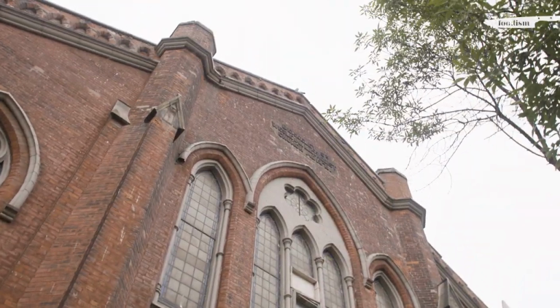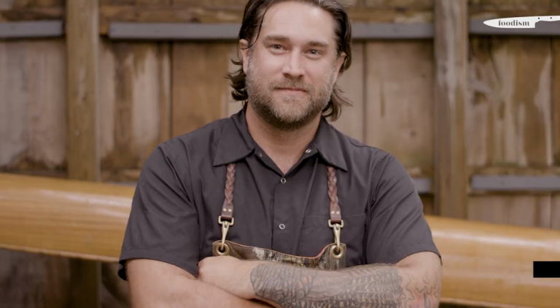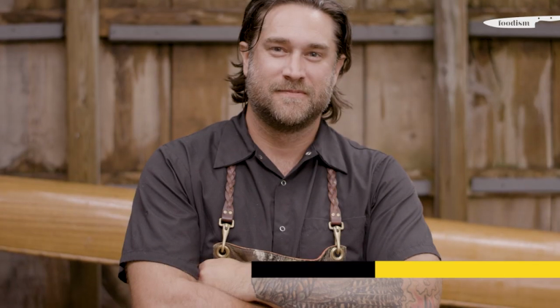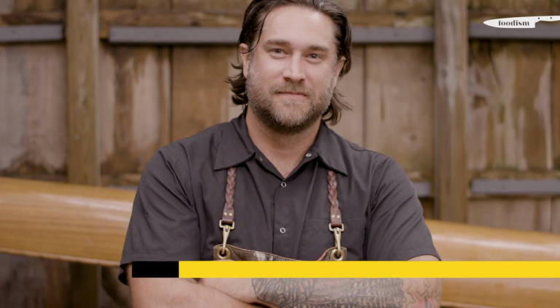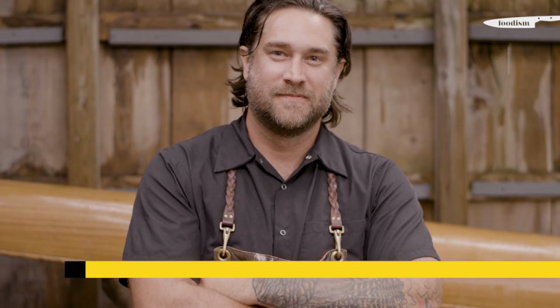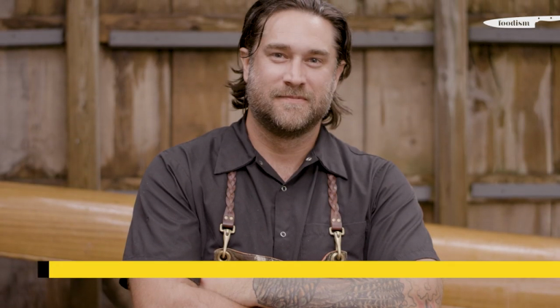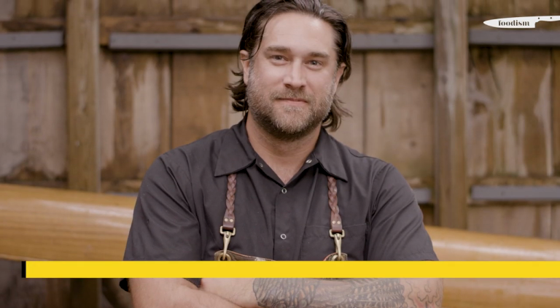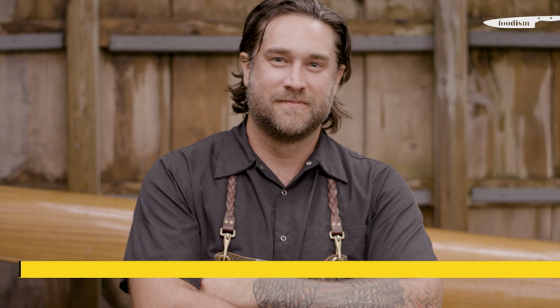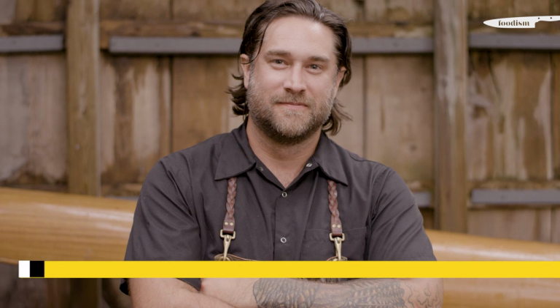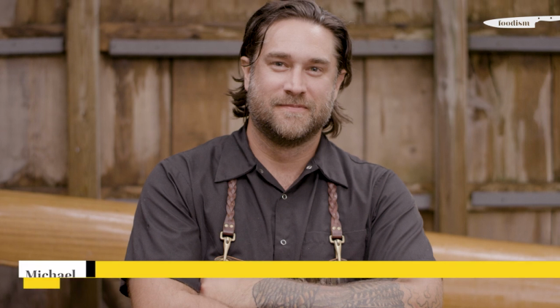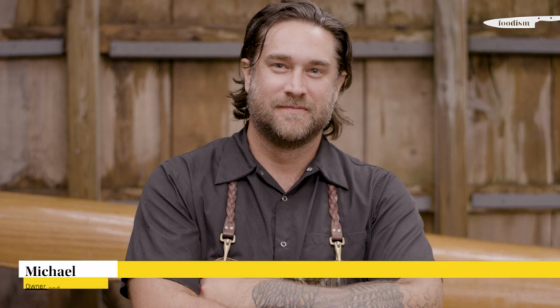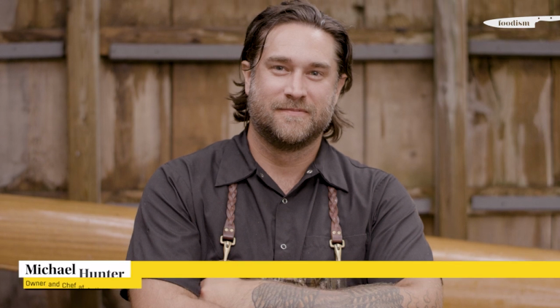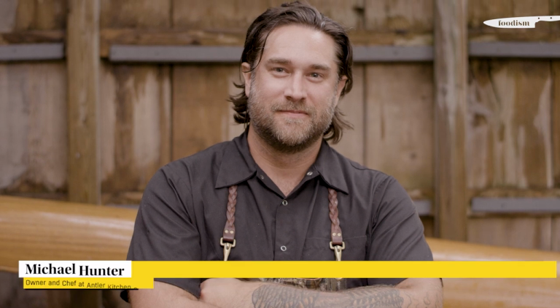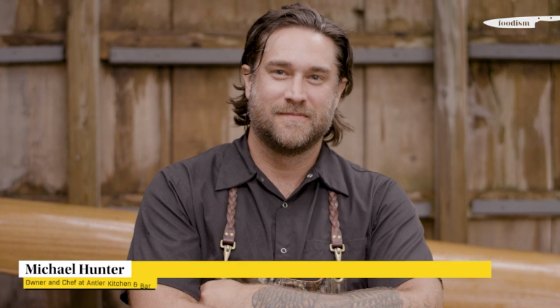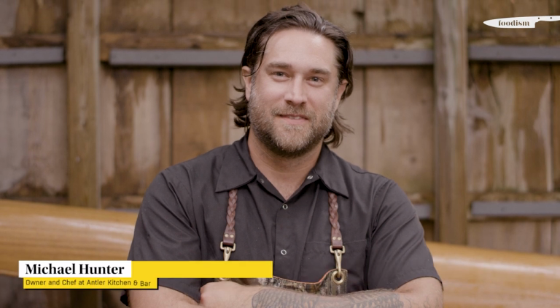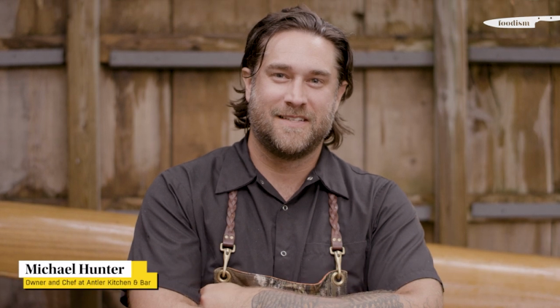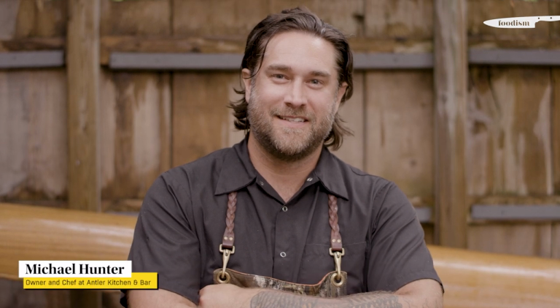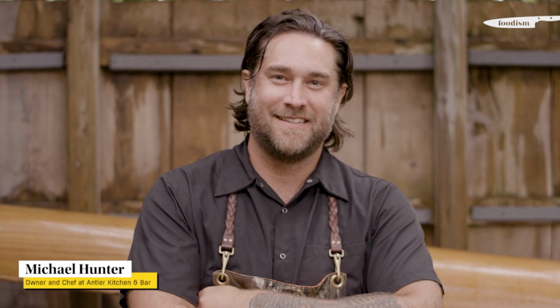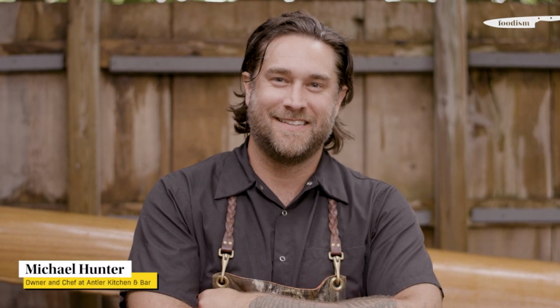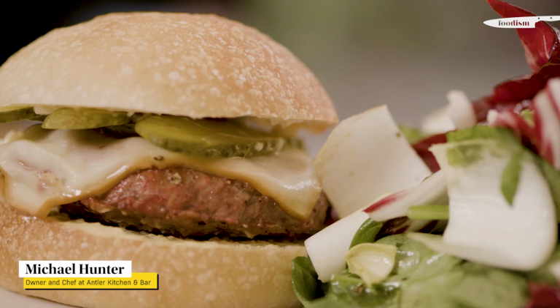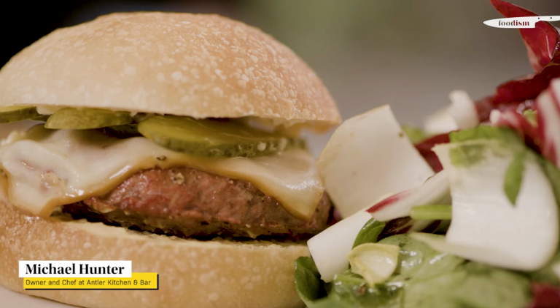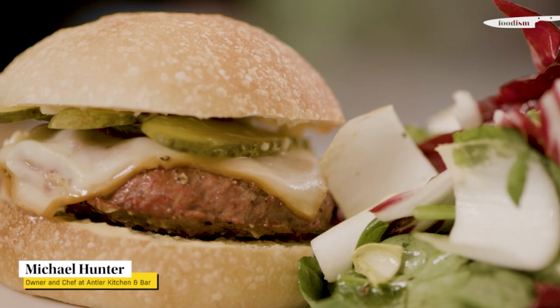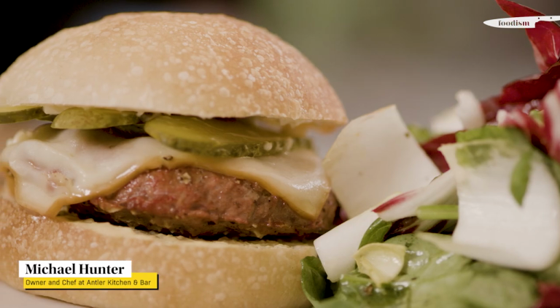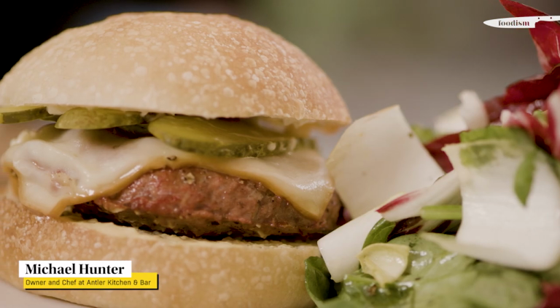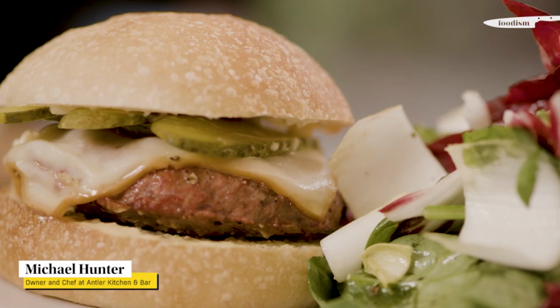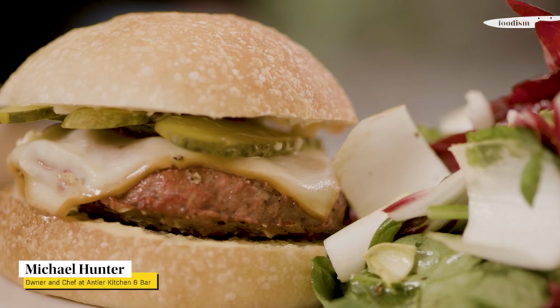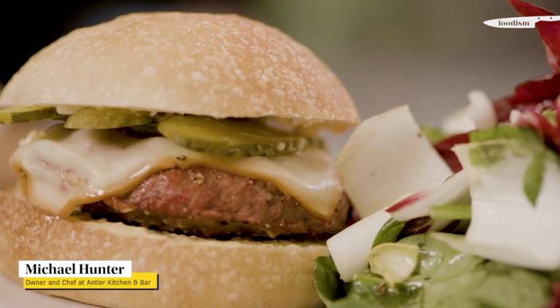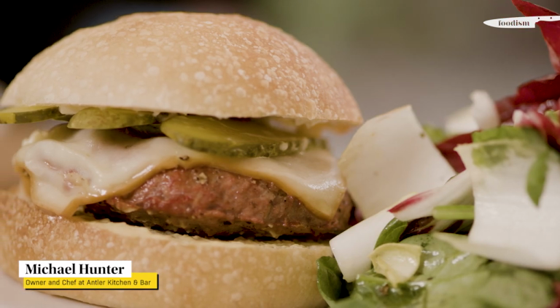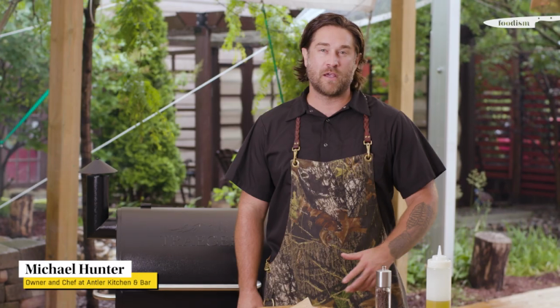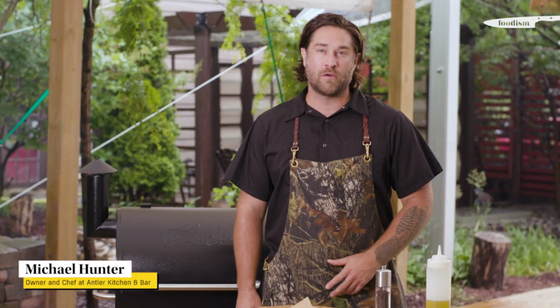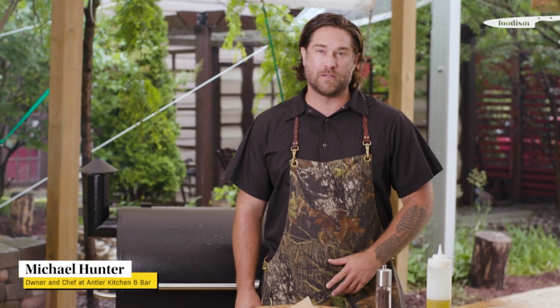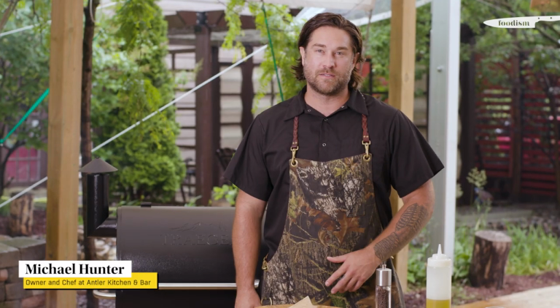I'm Michael Hunter in the kitchen with Foodism and today I'm cooking Antler's game burger with Traeger grills.